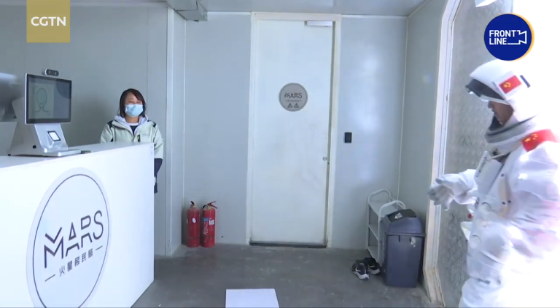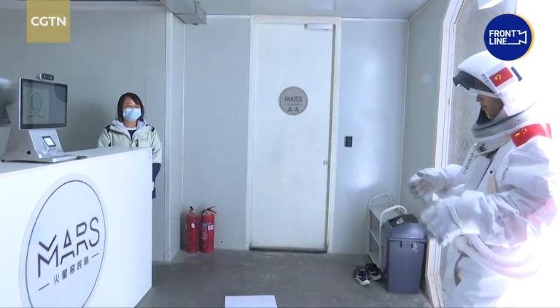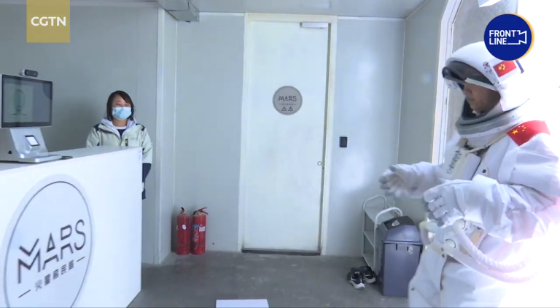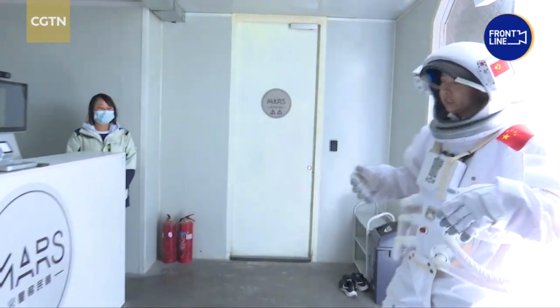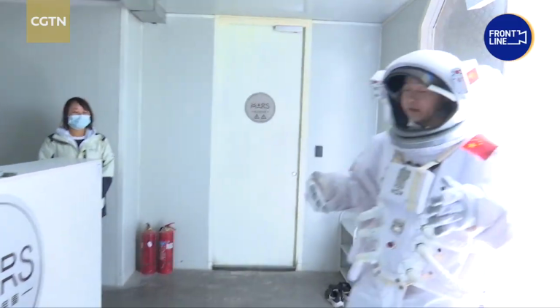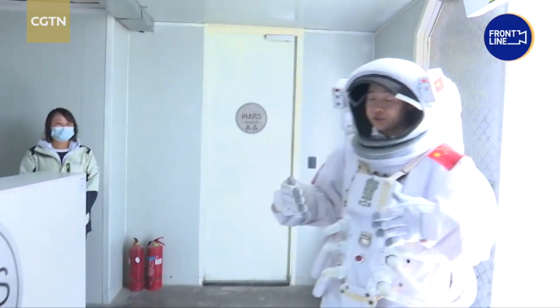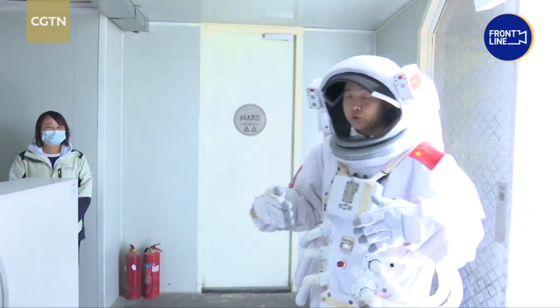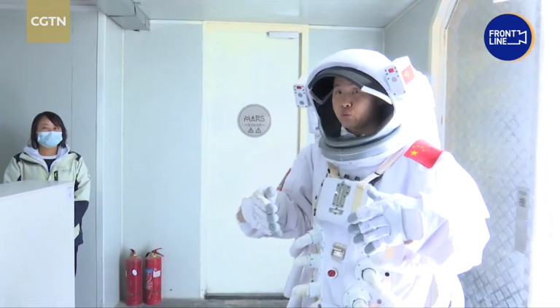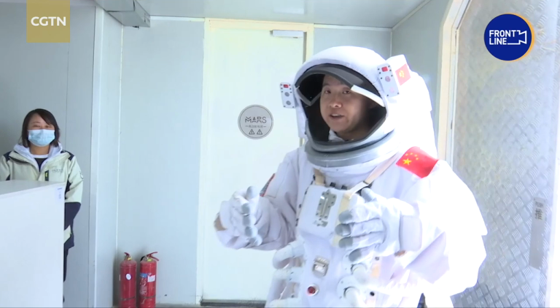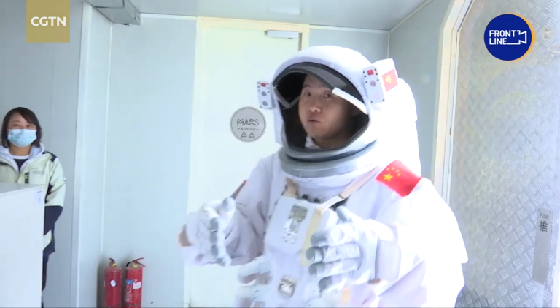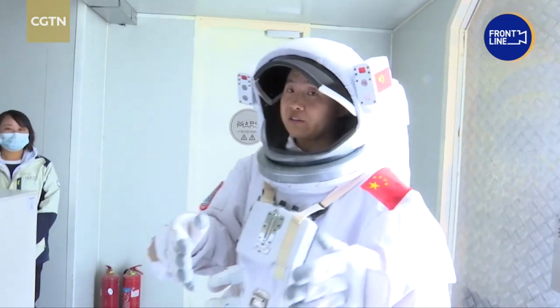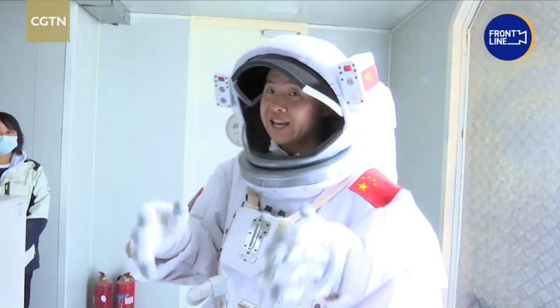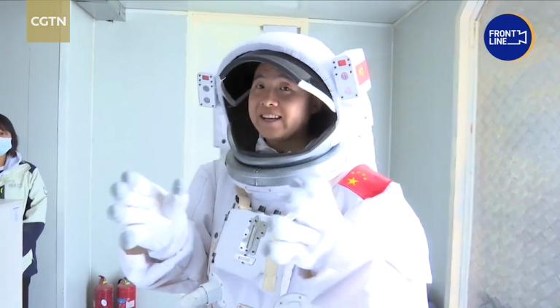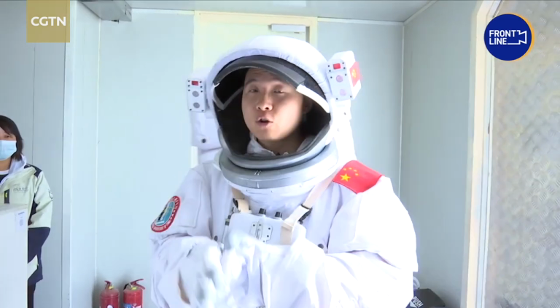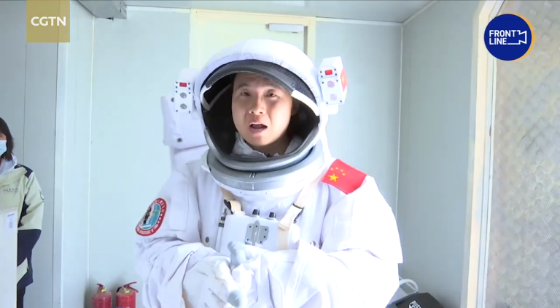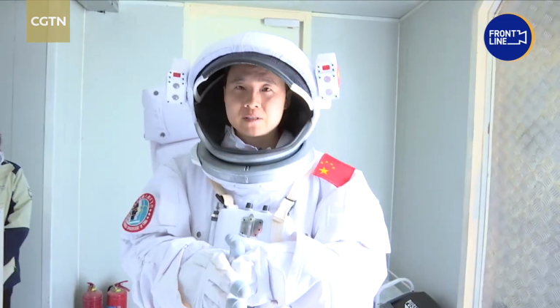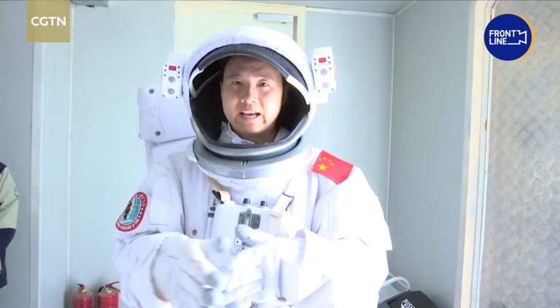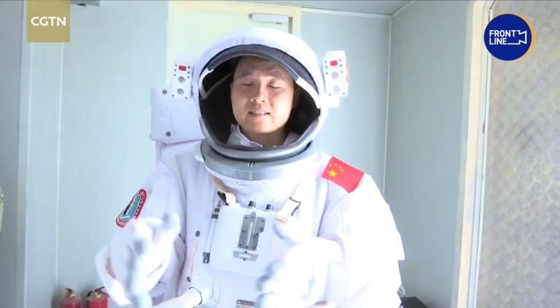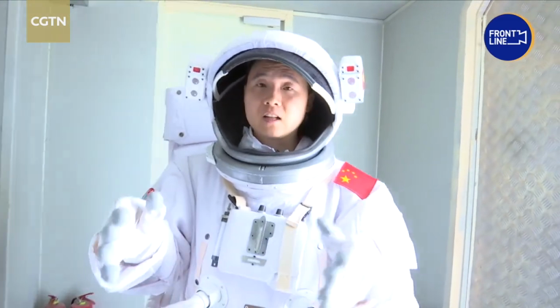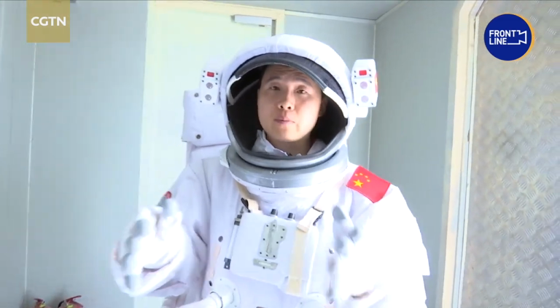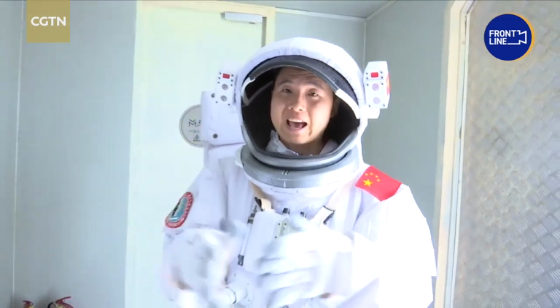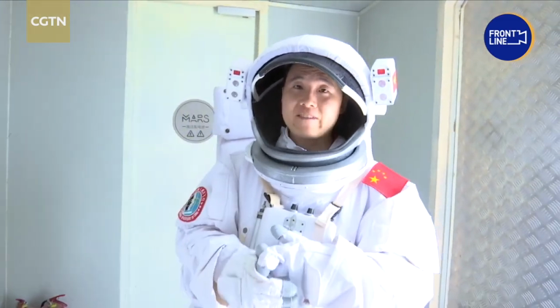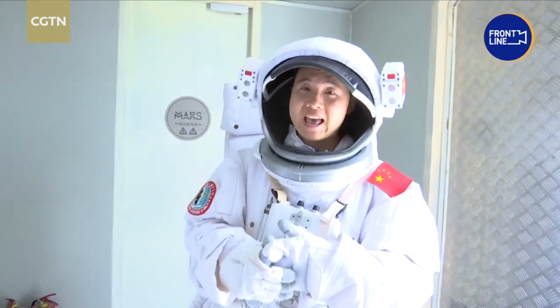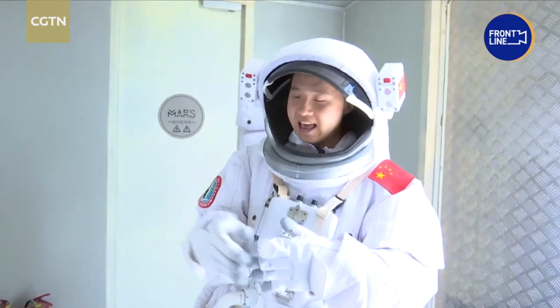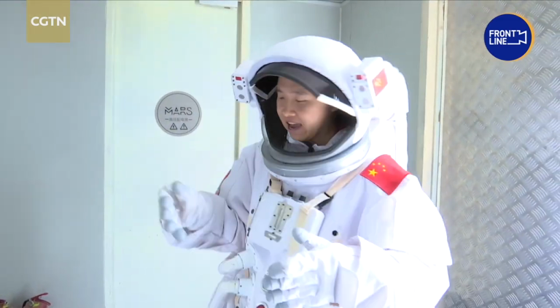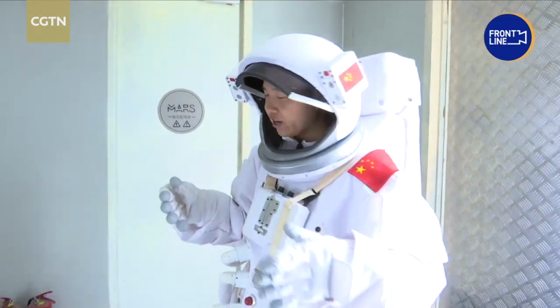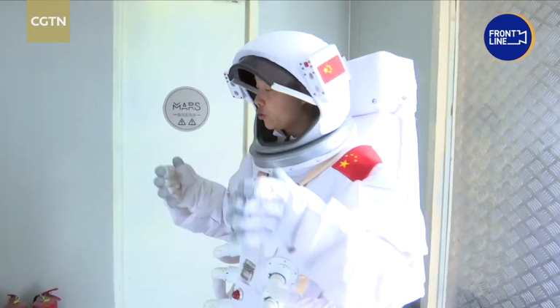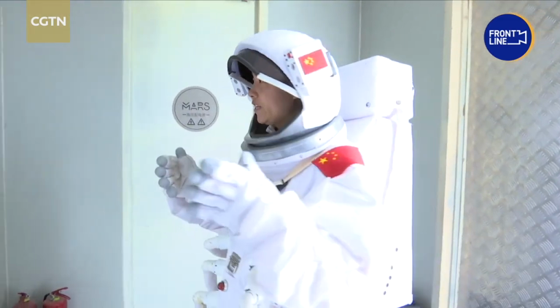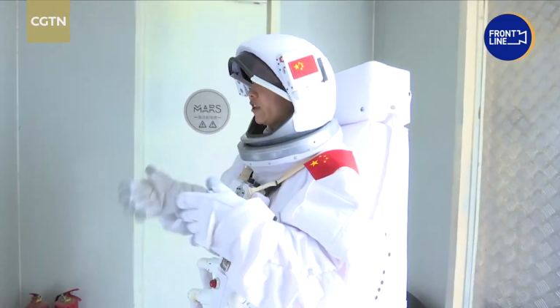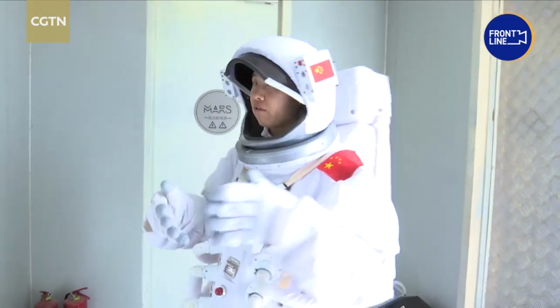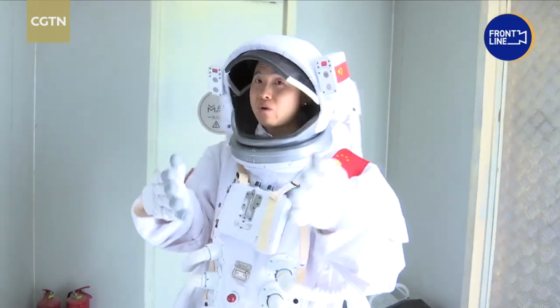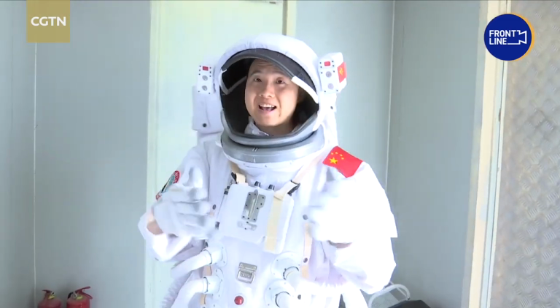This space suit weighs around 10kg. It's a little bit heavy and I need to take it off right now.